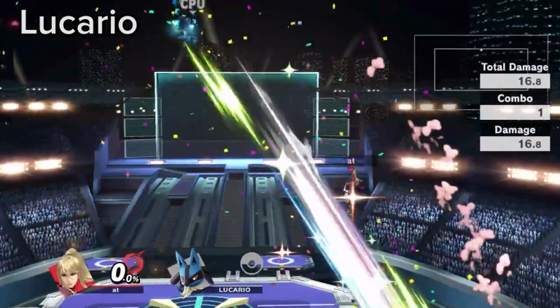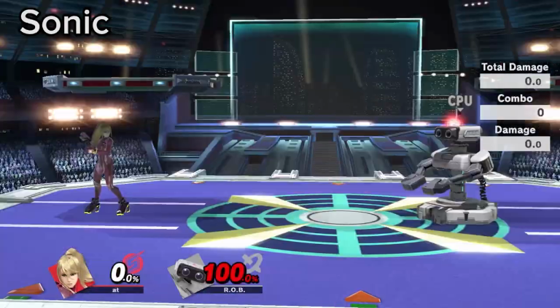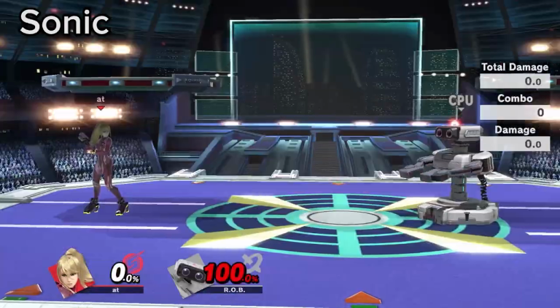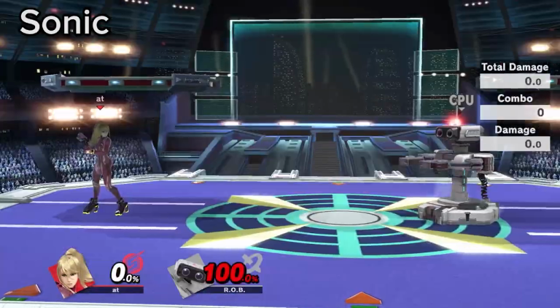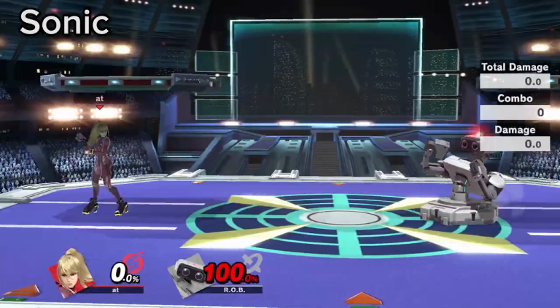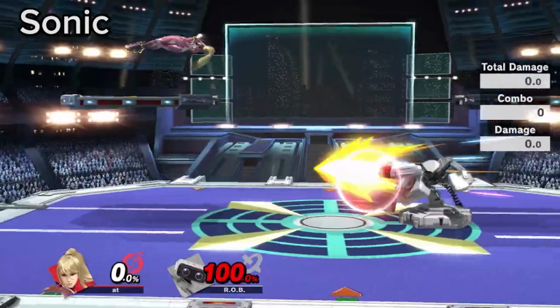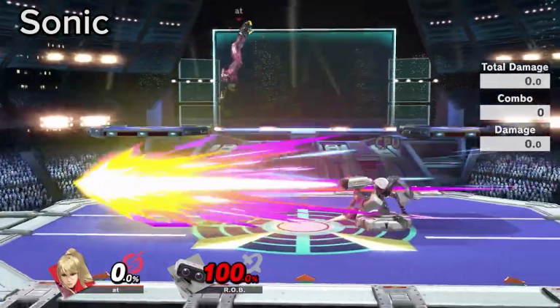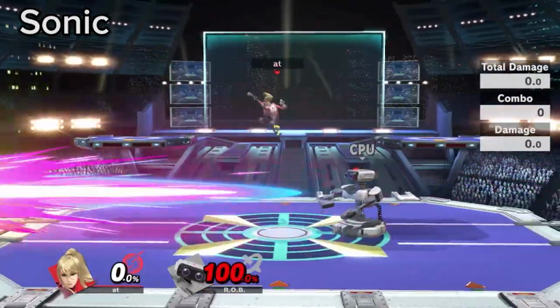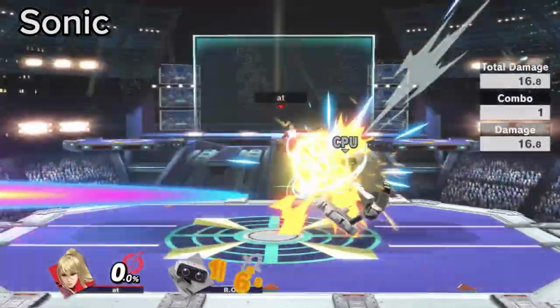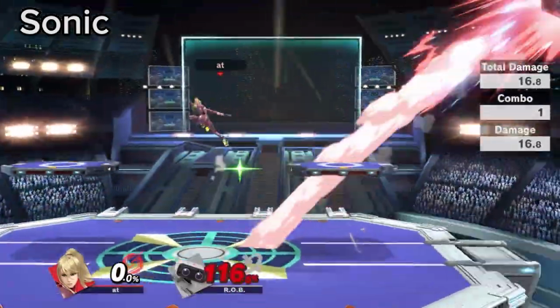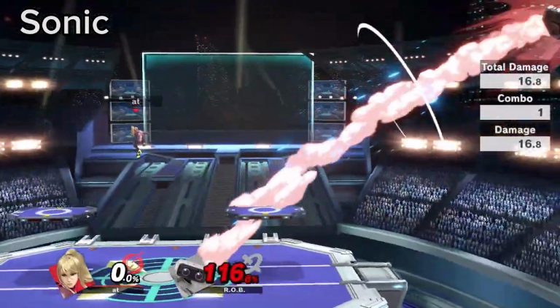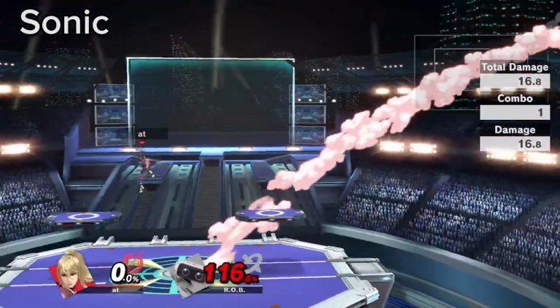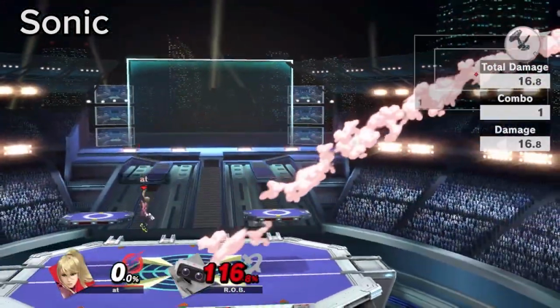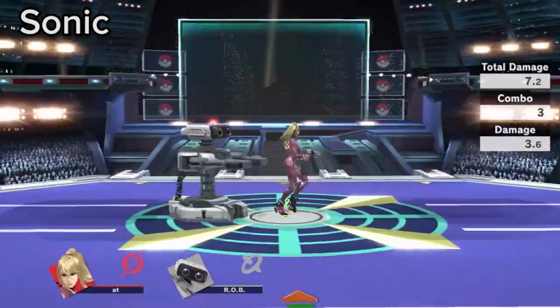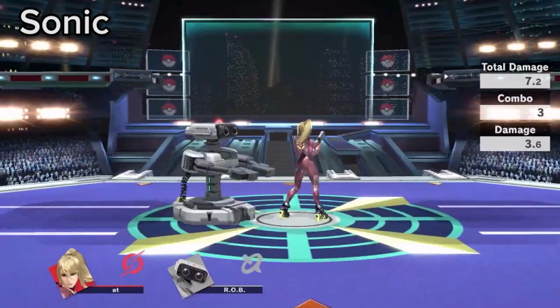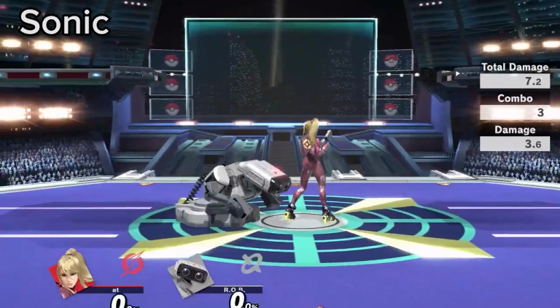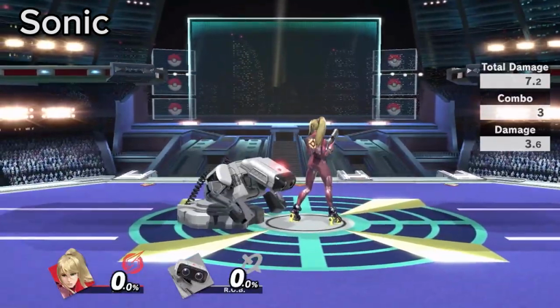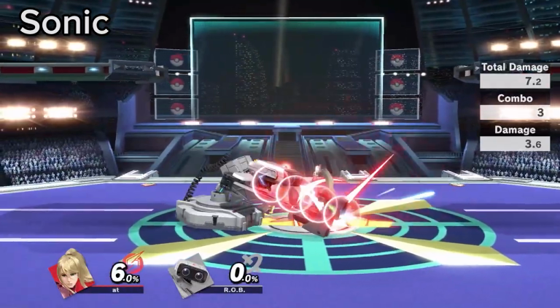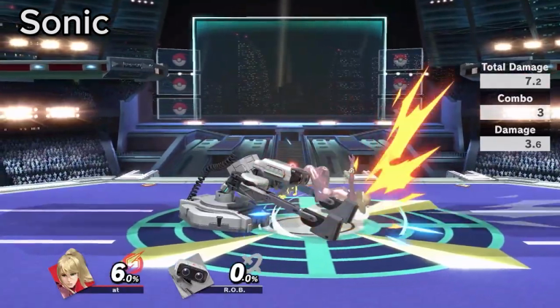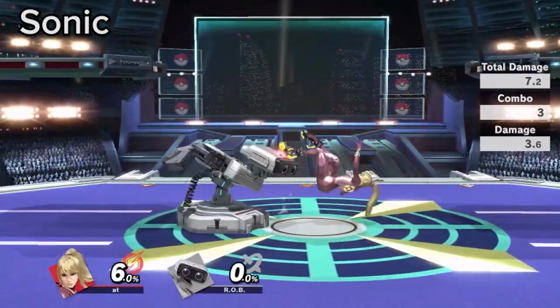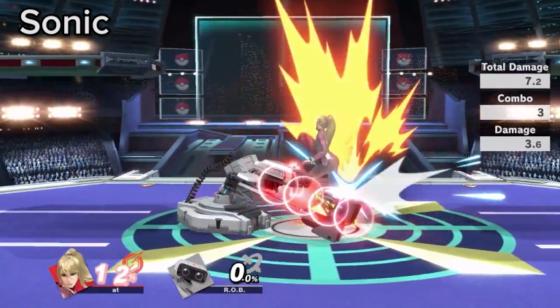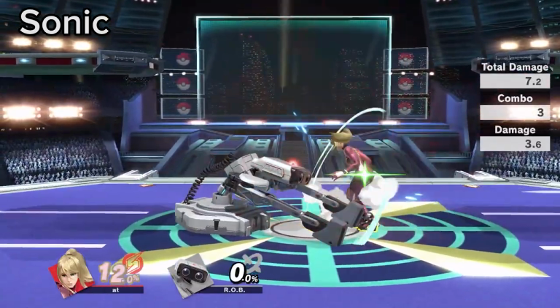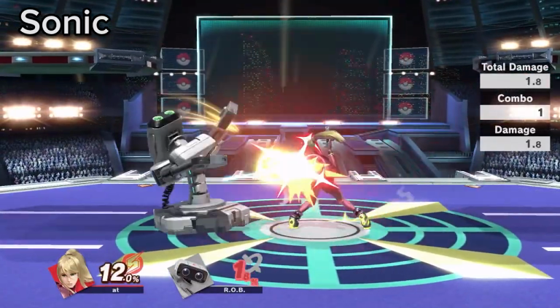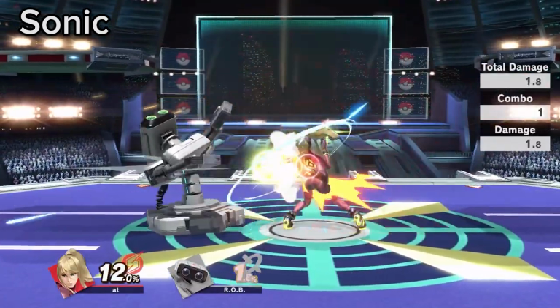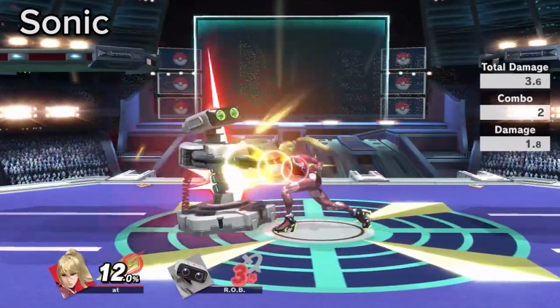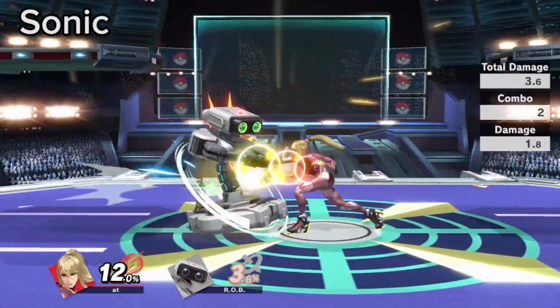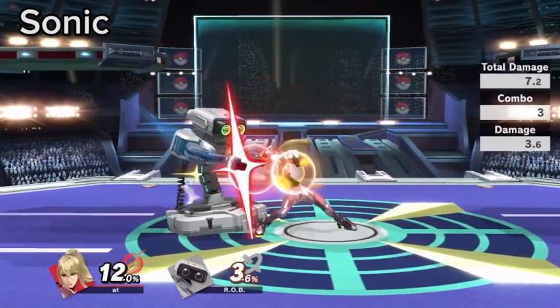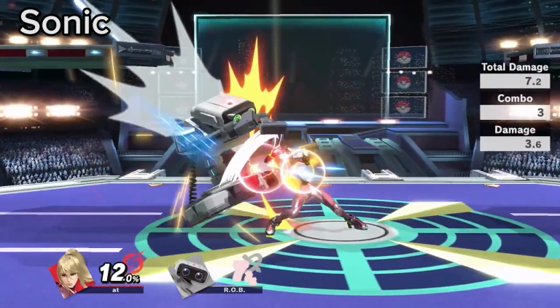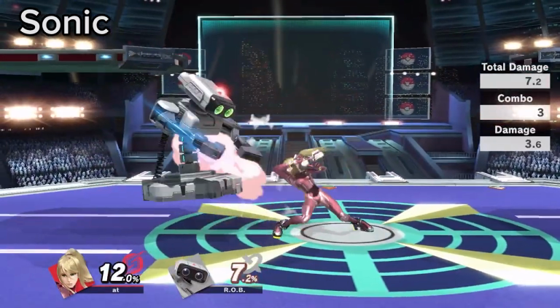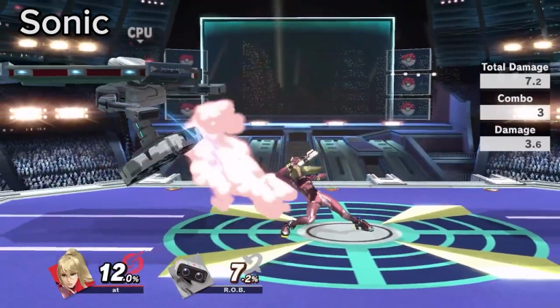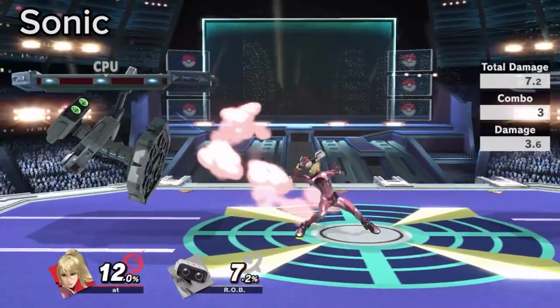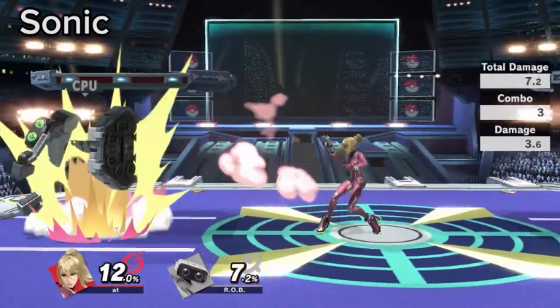You can flipkick Rob's laser on reaction. For a bonus tip, at low percents you can mash jab out of Rob's down tilt spam.